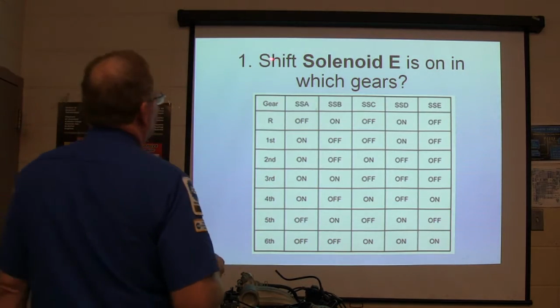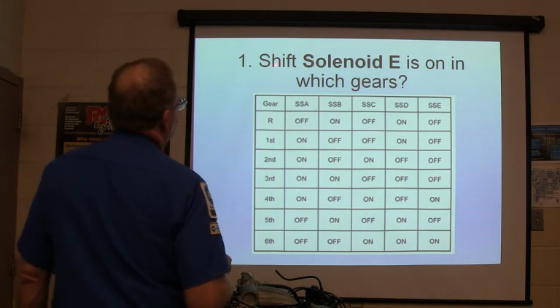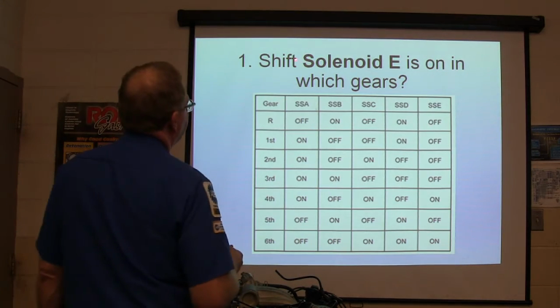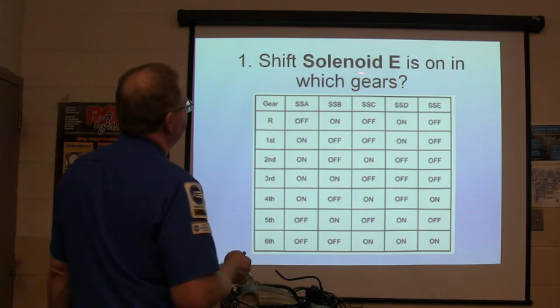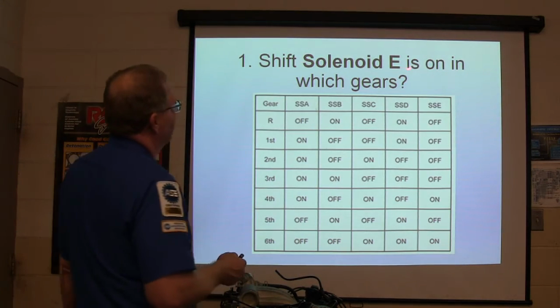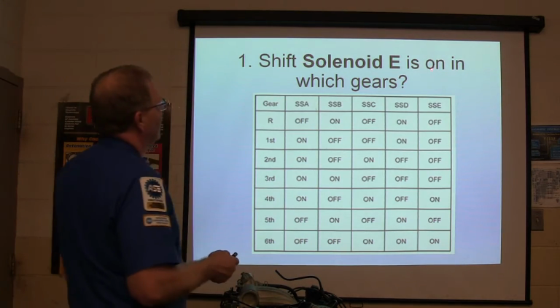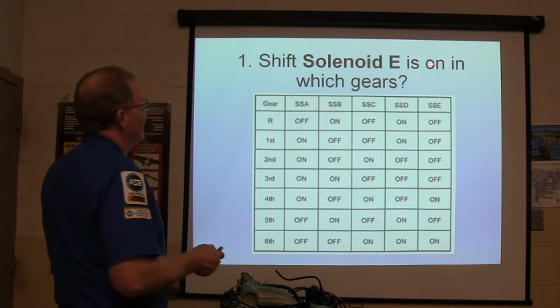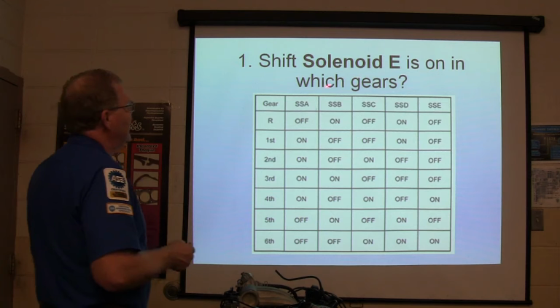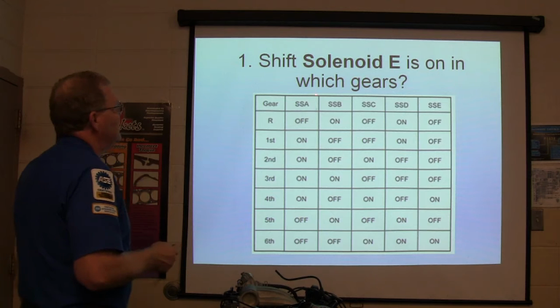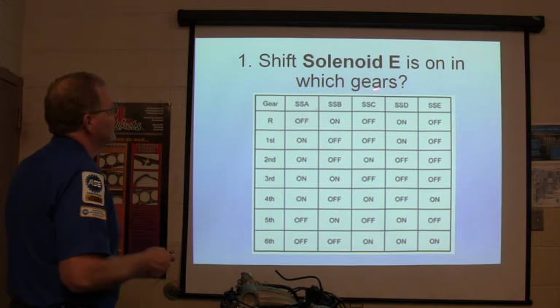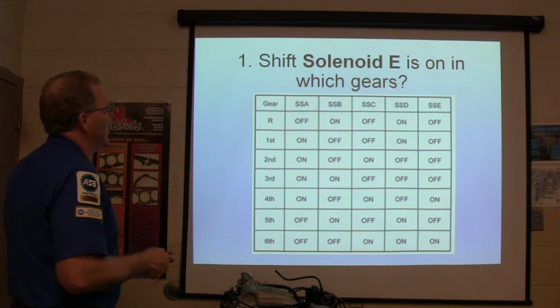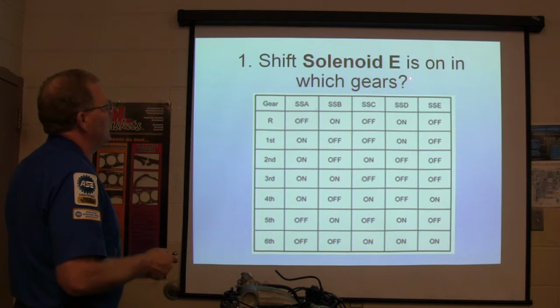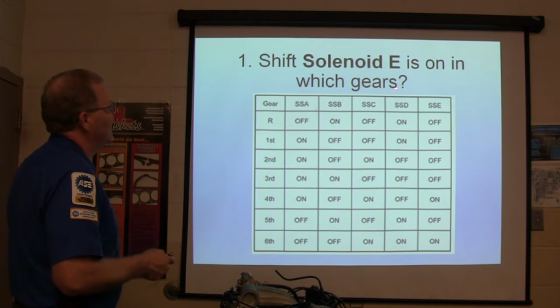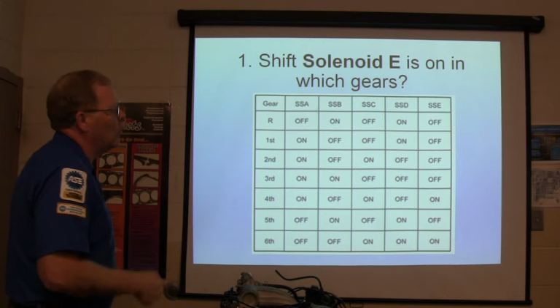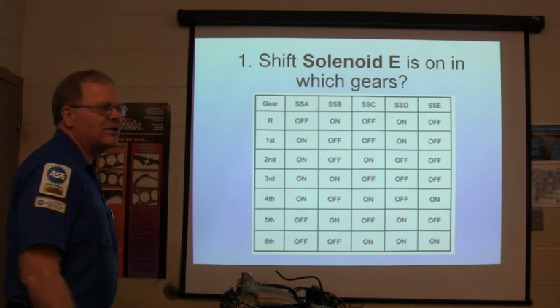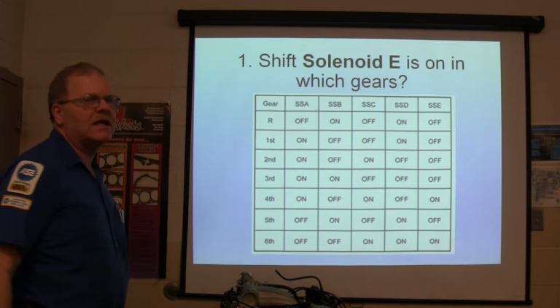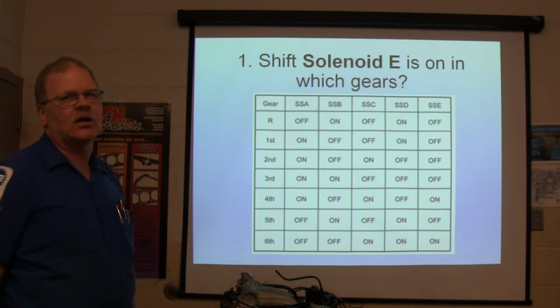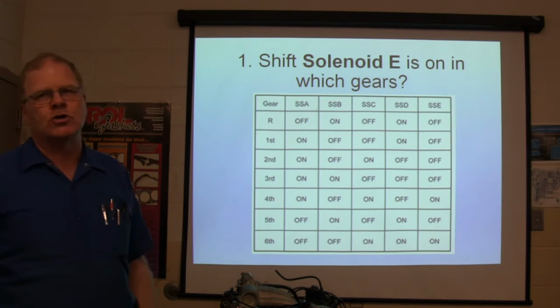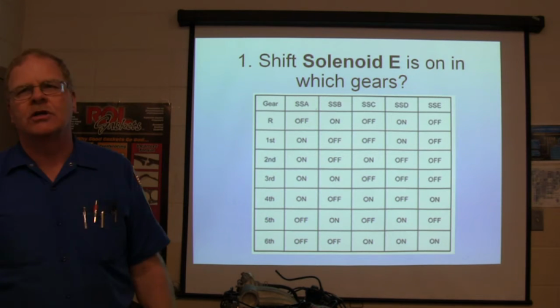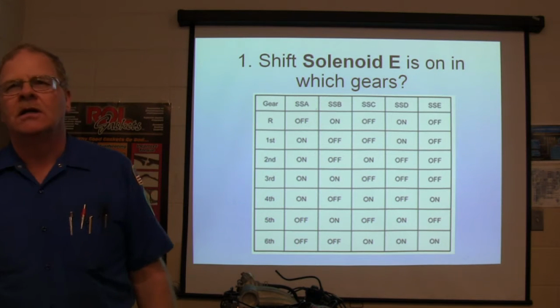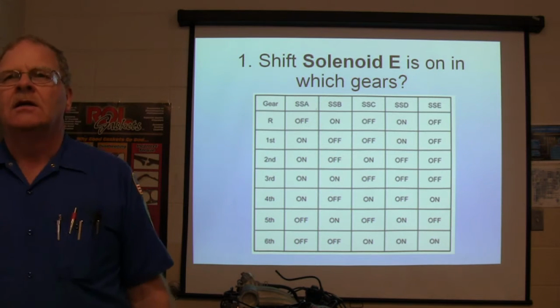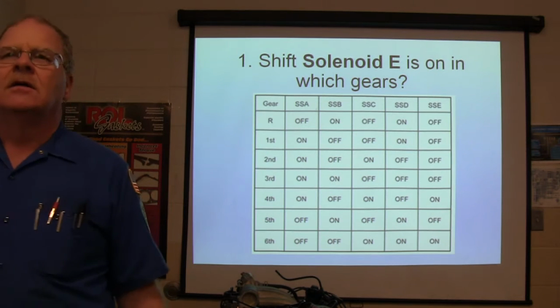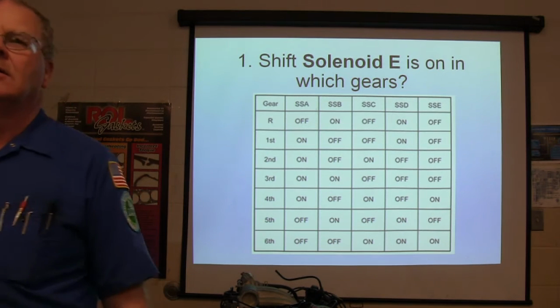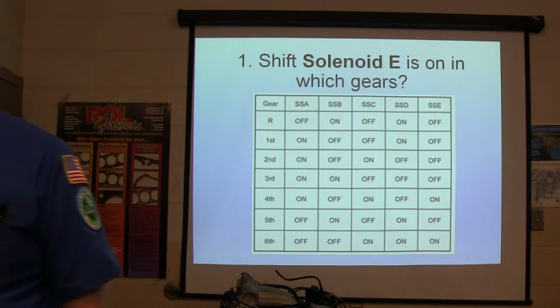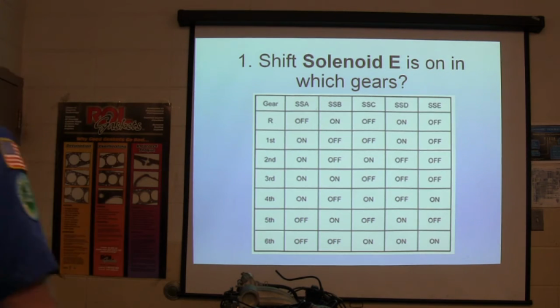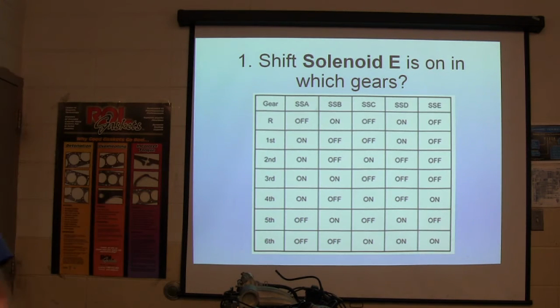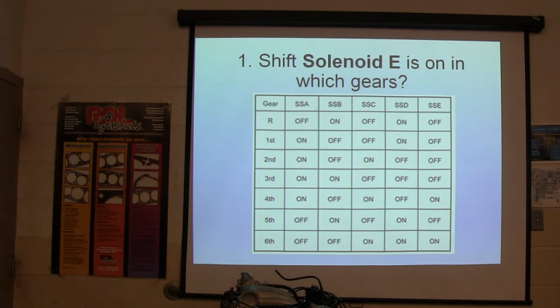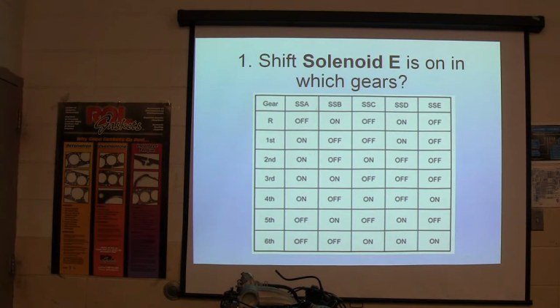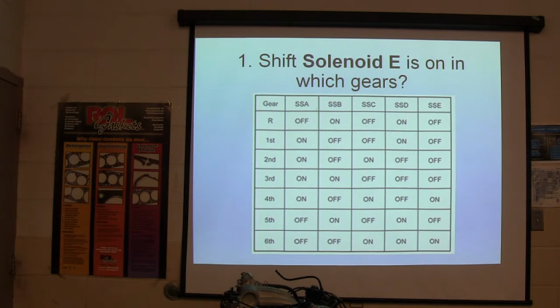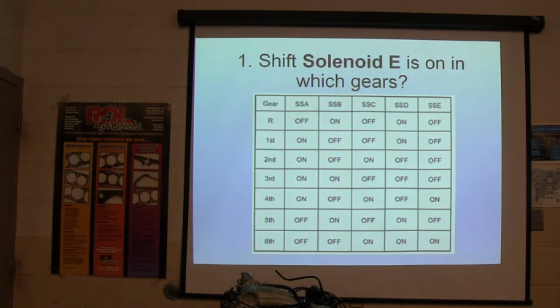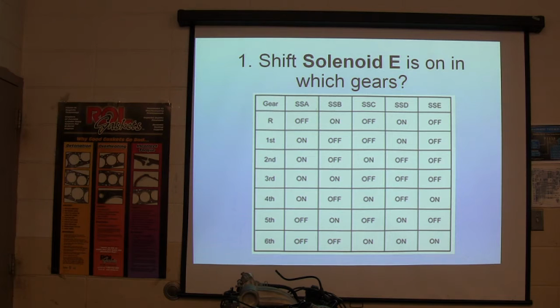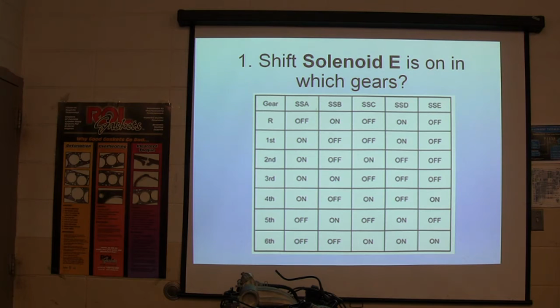Number one: shift solenoid E is on in which gears? Study the chart and give me your answer.